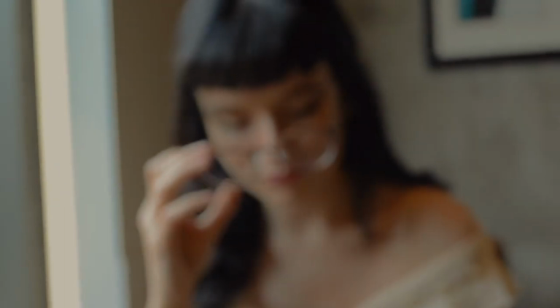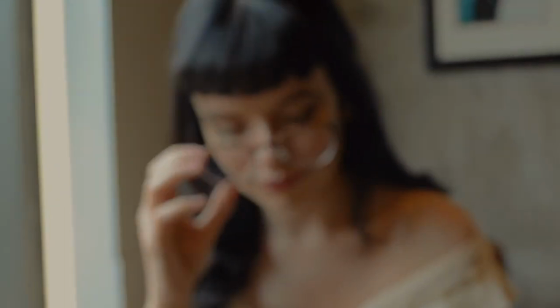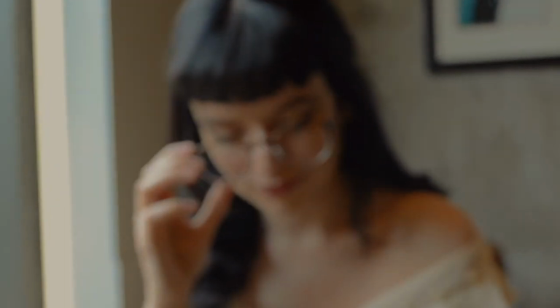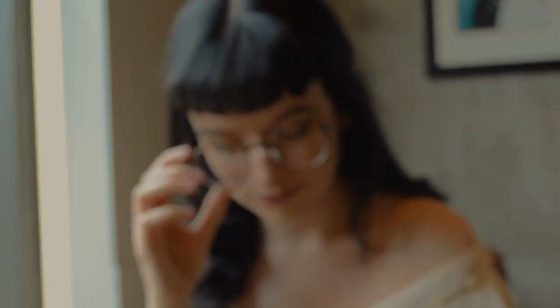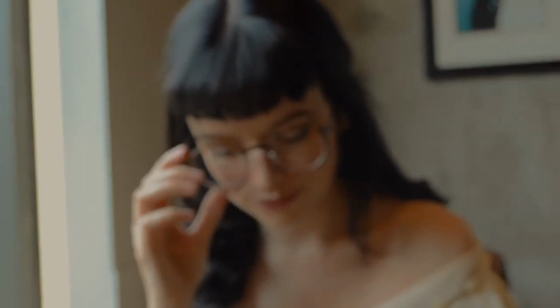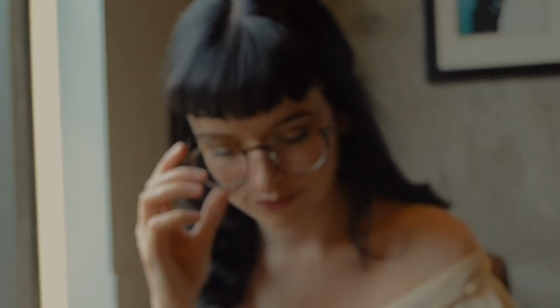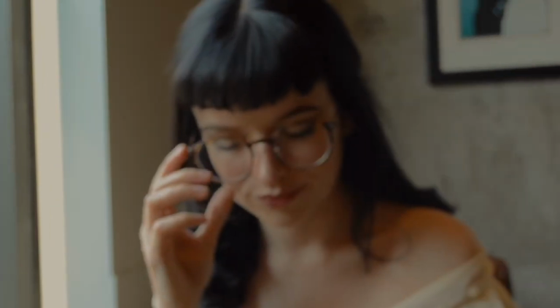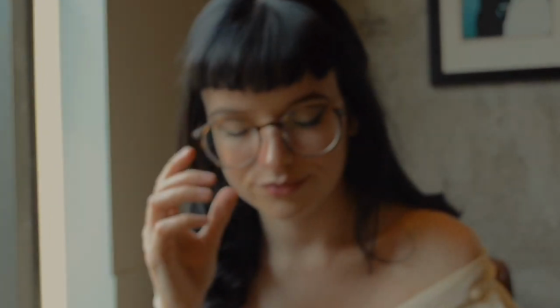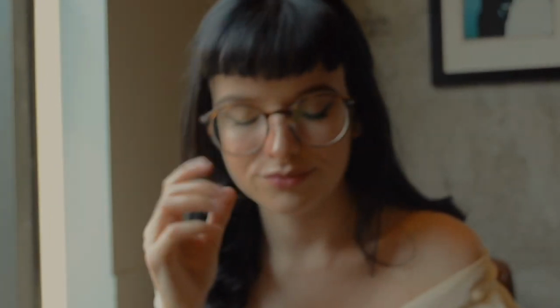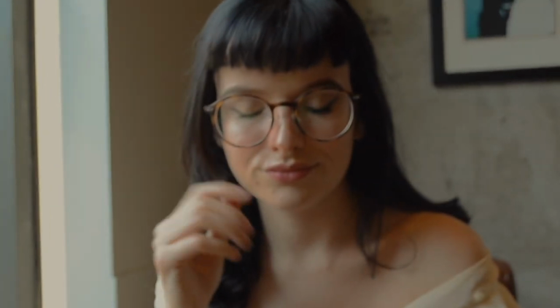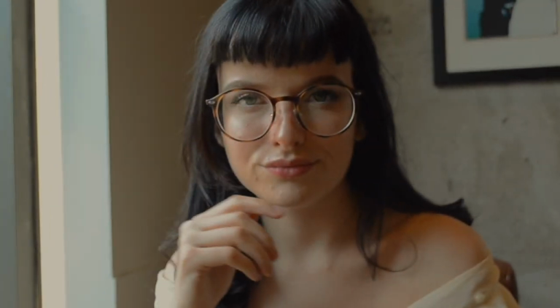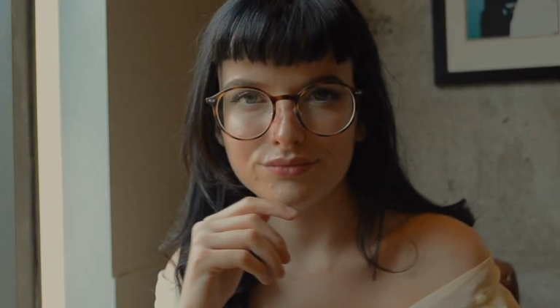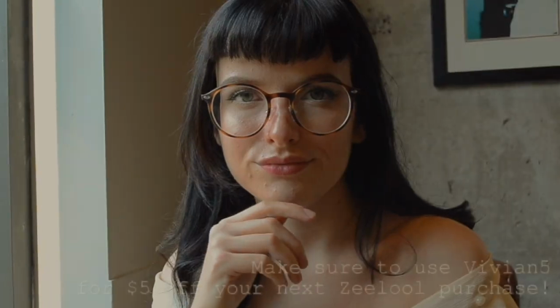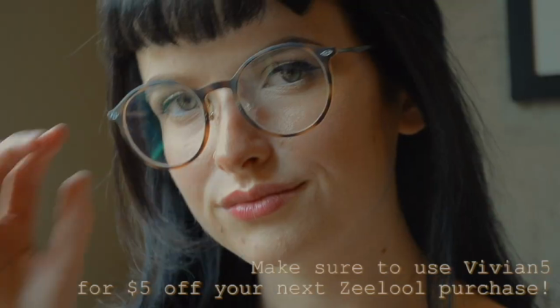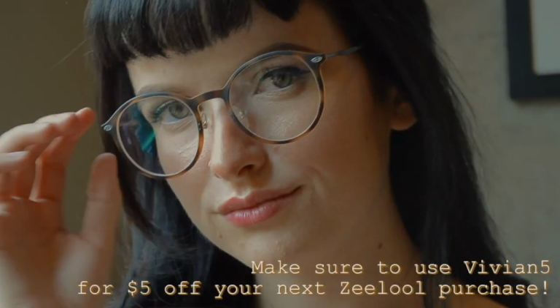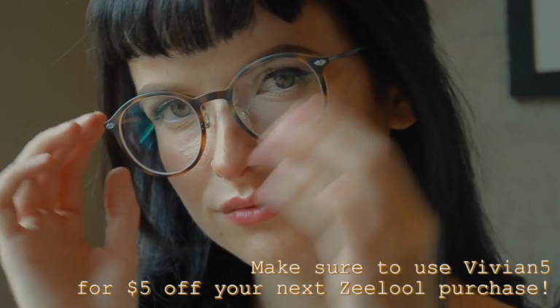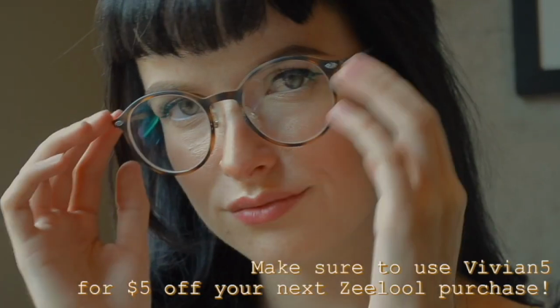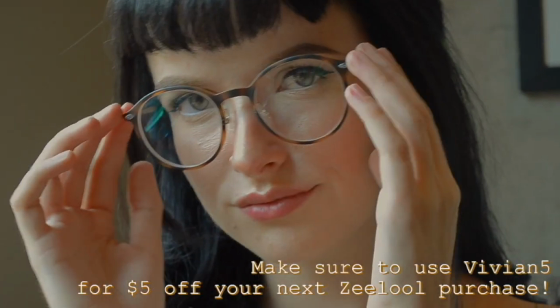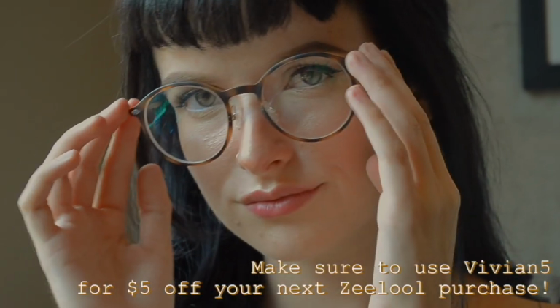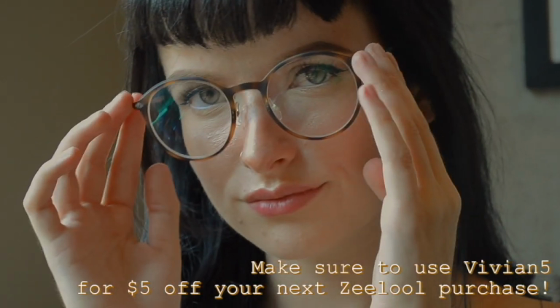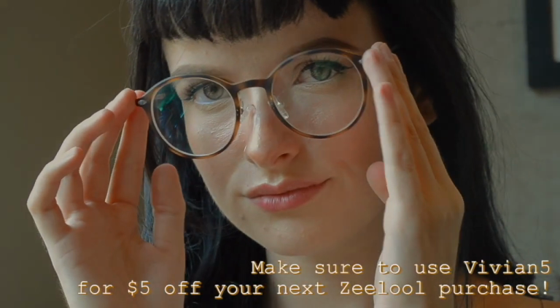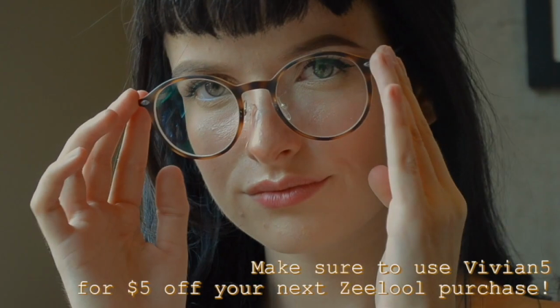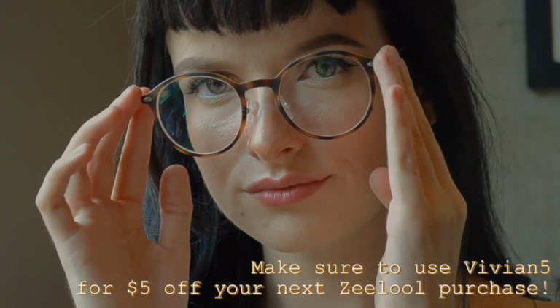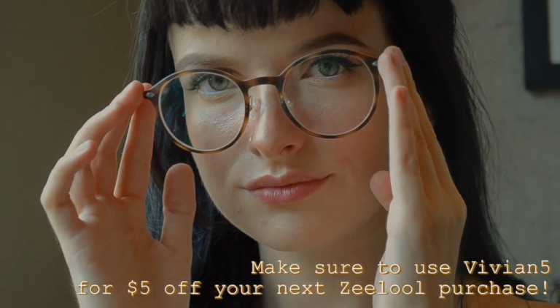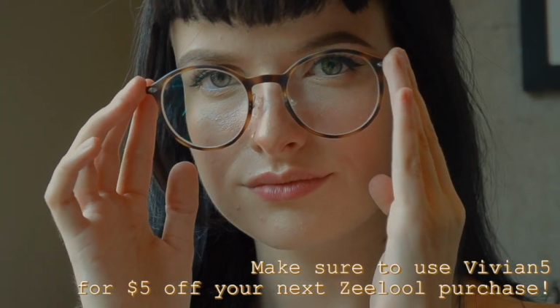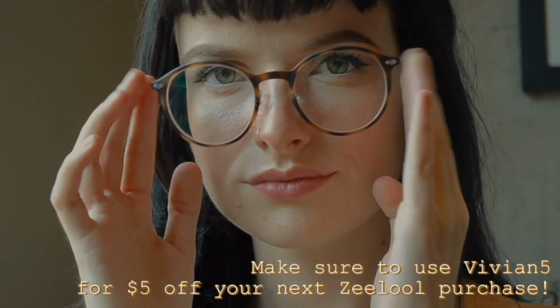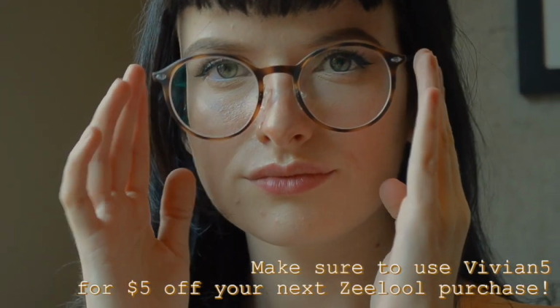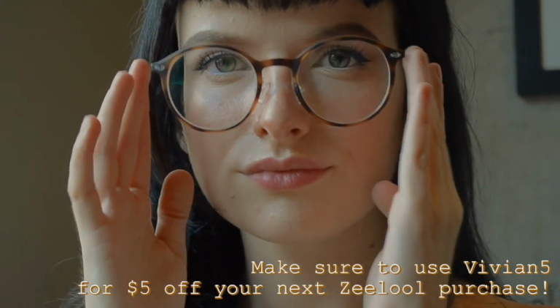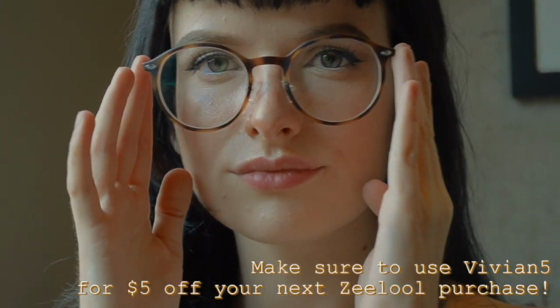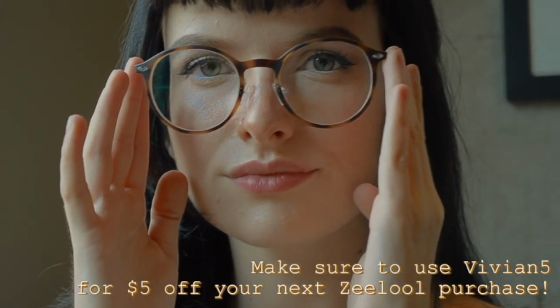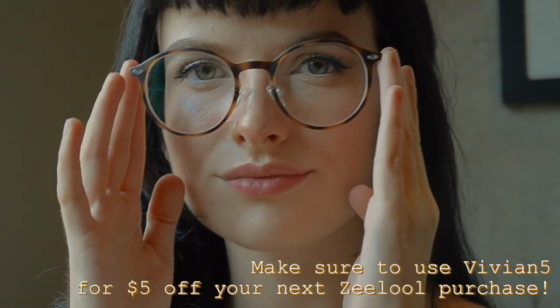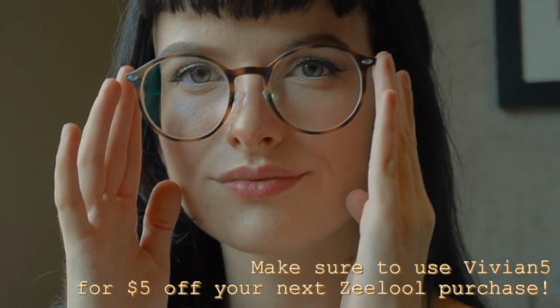Hello everyone! Here is a quick lookbook of how I styled three pairs of glasses that I received from Zlul.